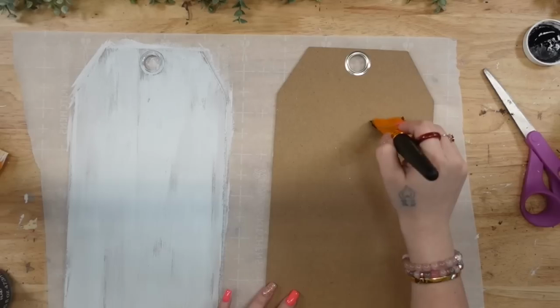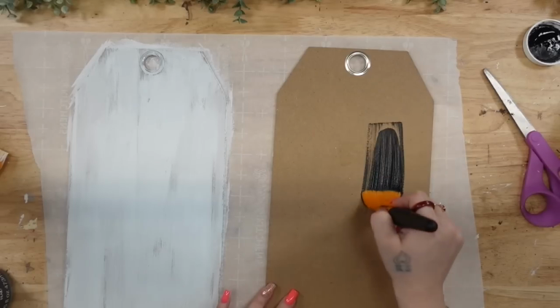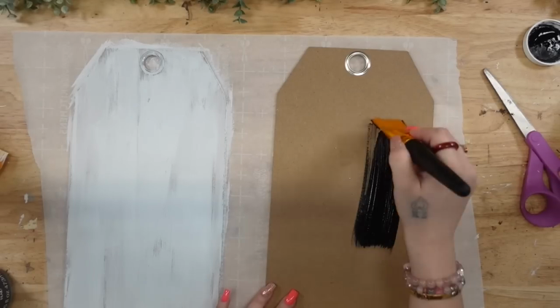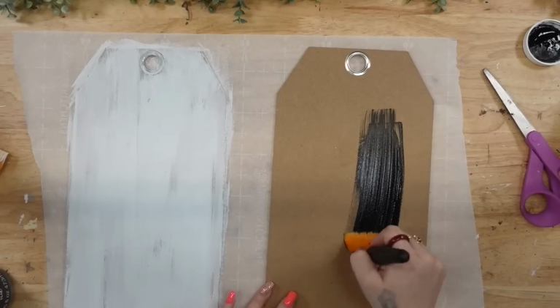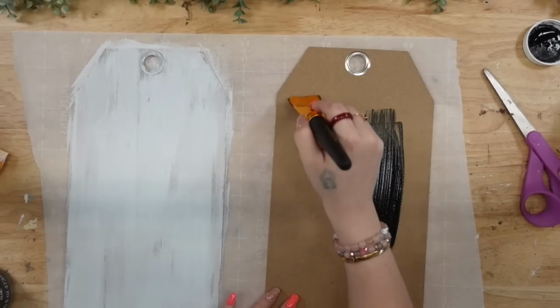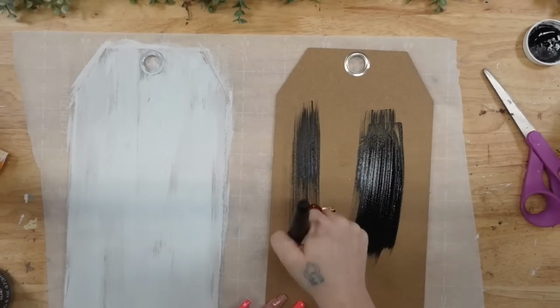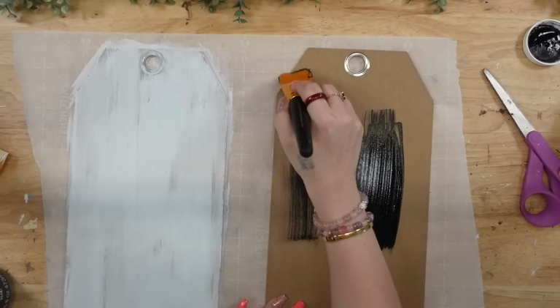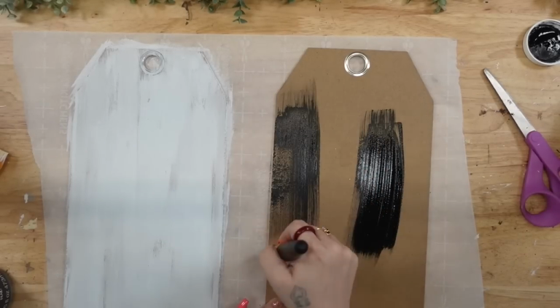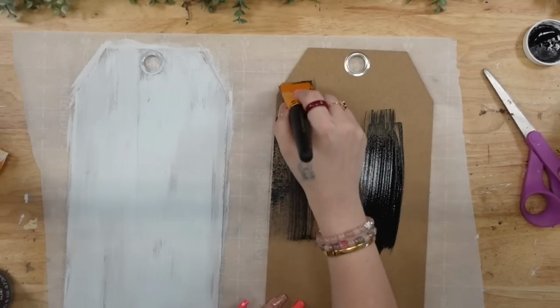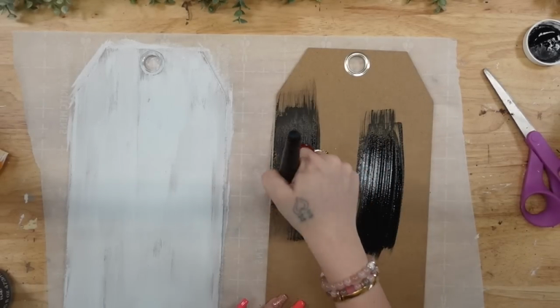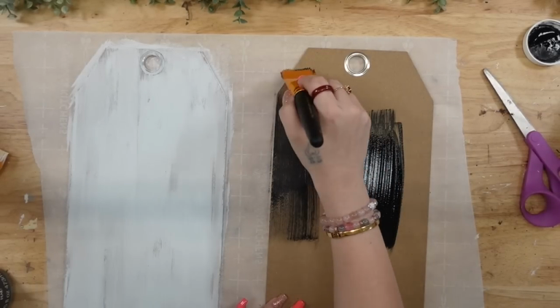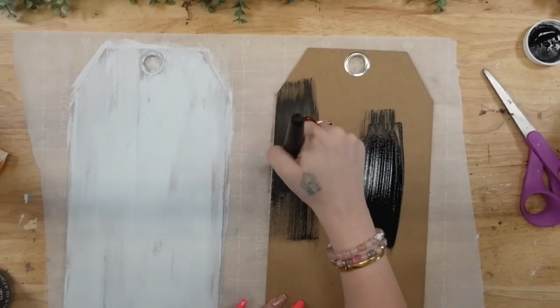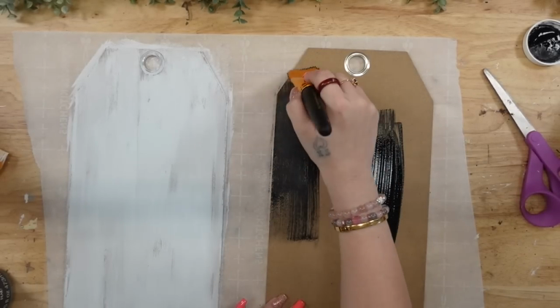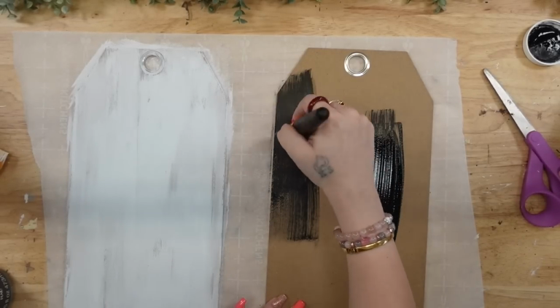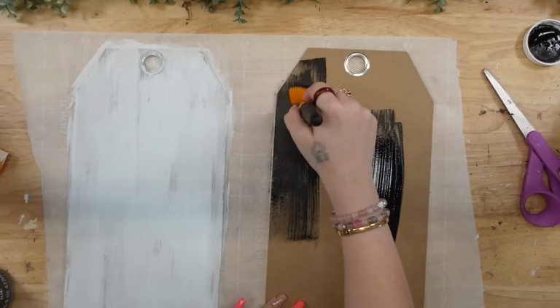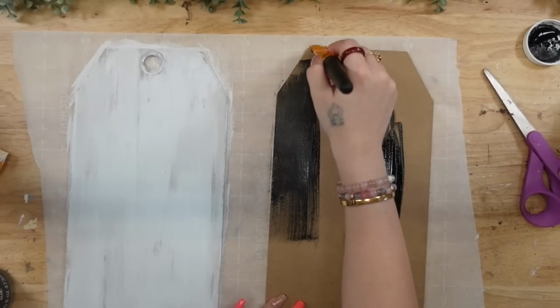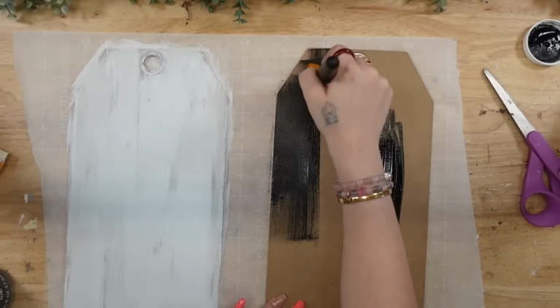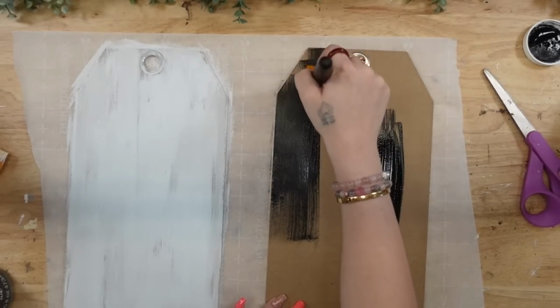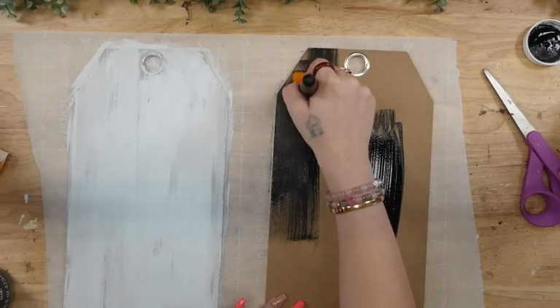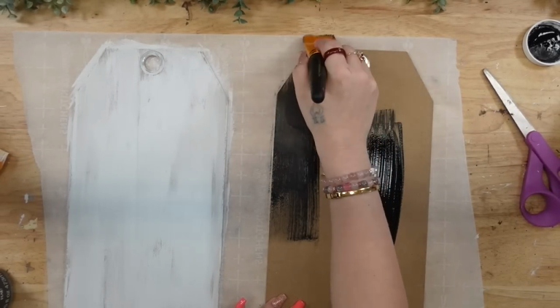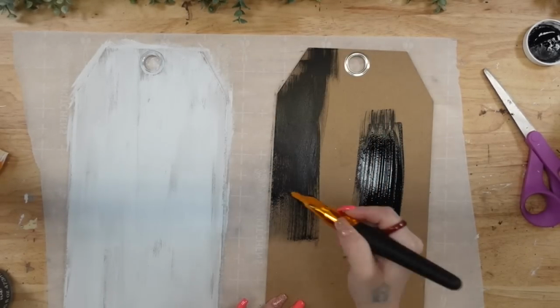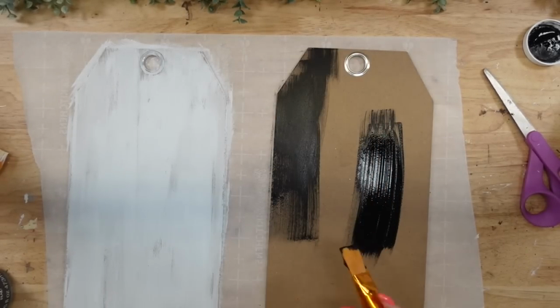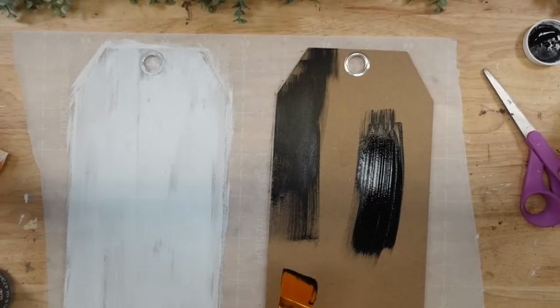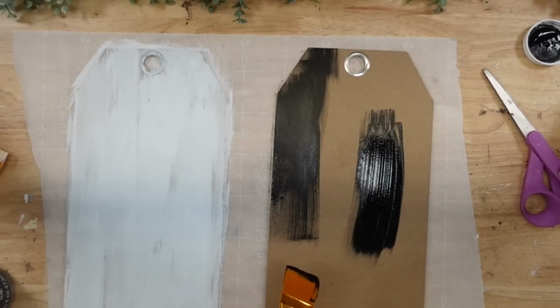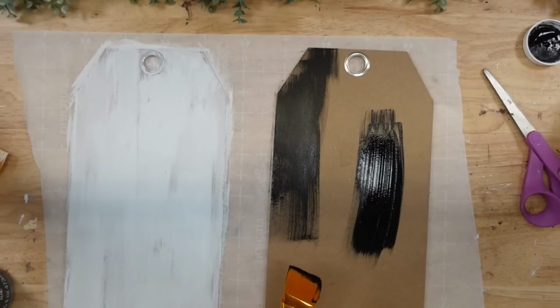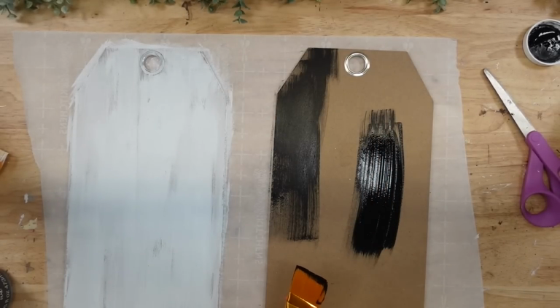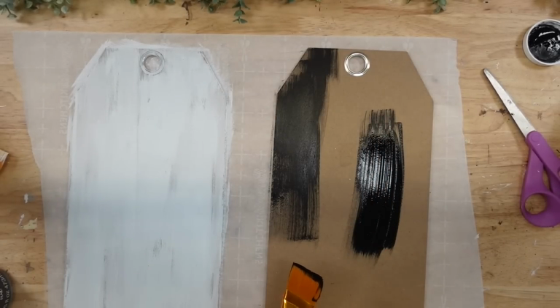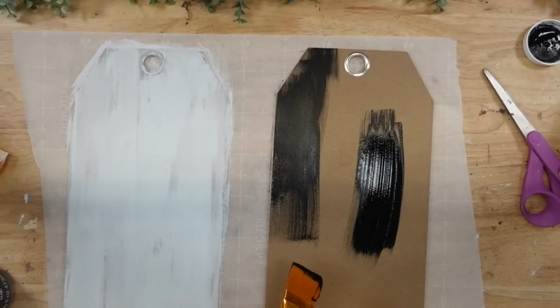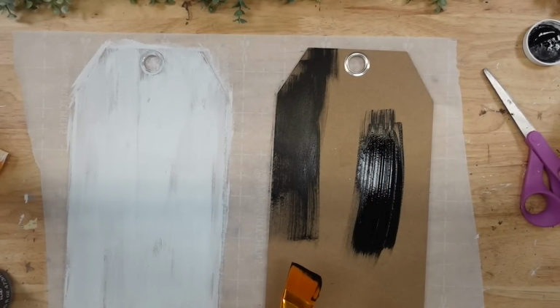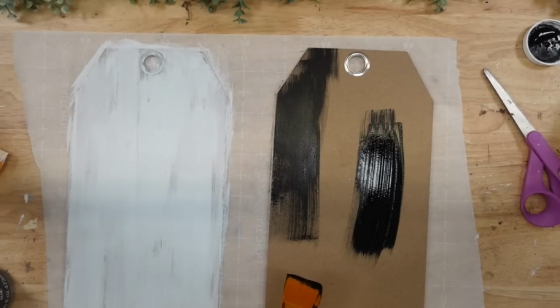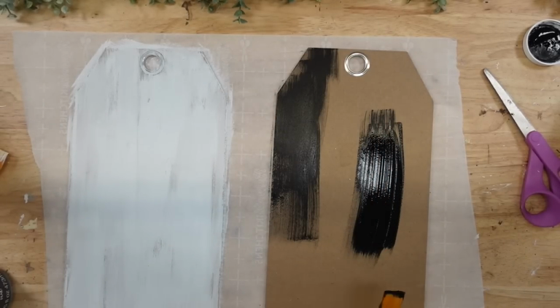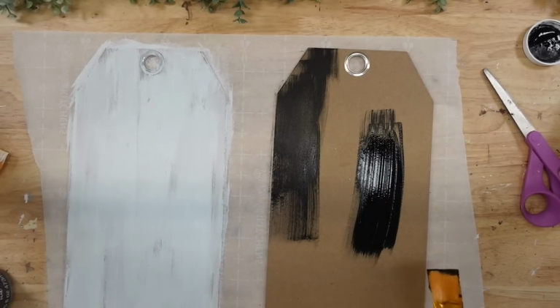And then for the second sign, I'm going to give it a distressed coat of my Ink Waverly chalk paint.